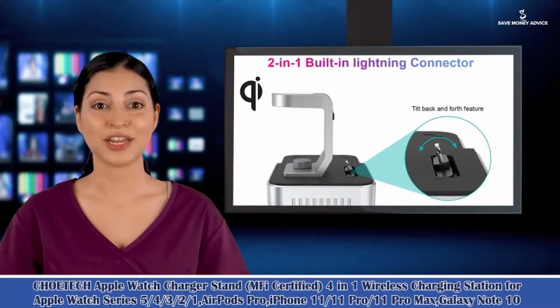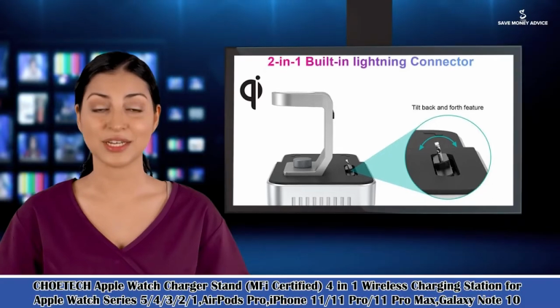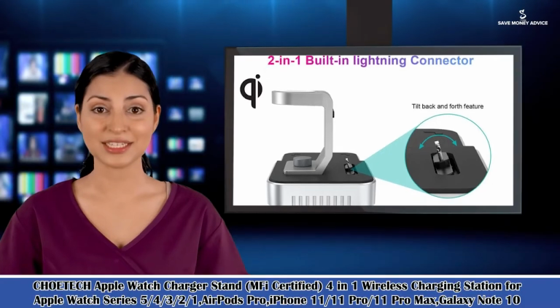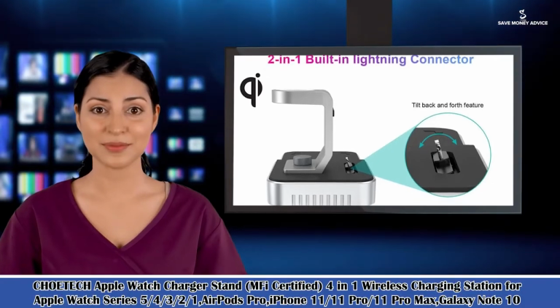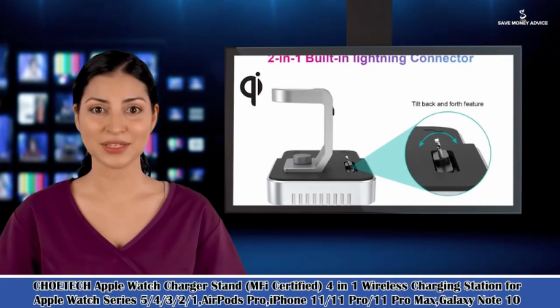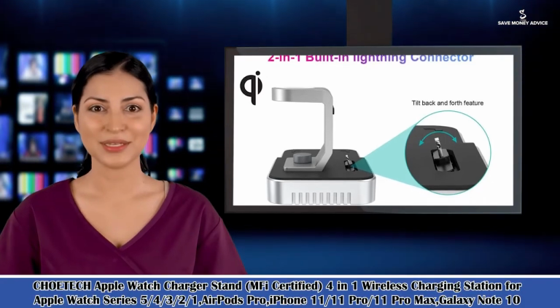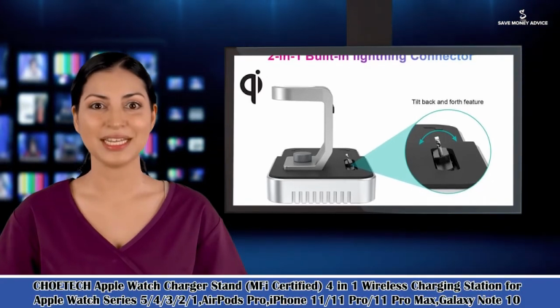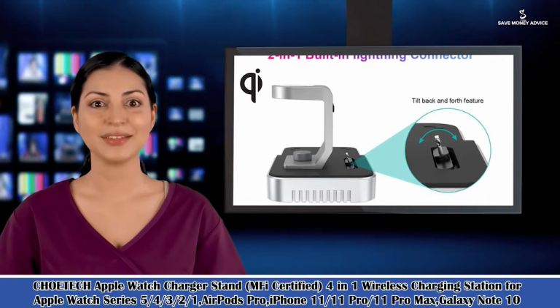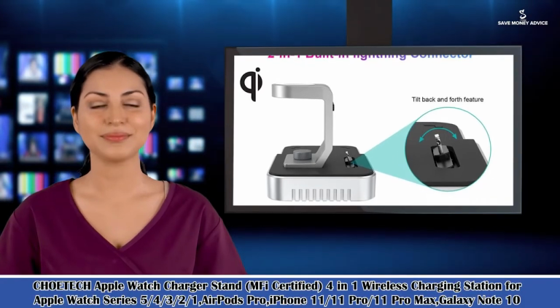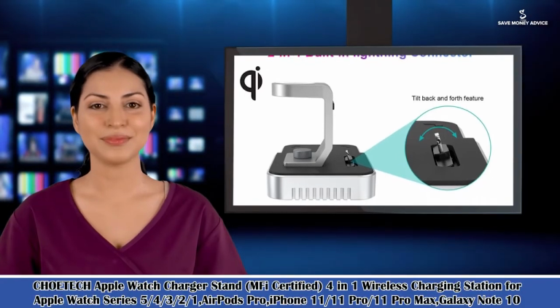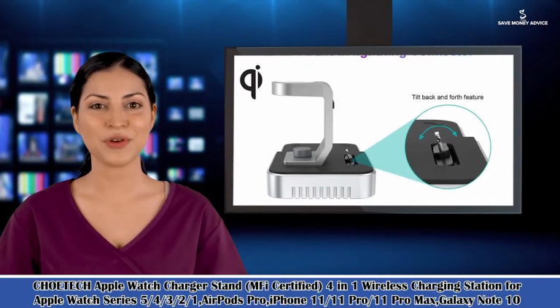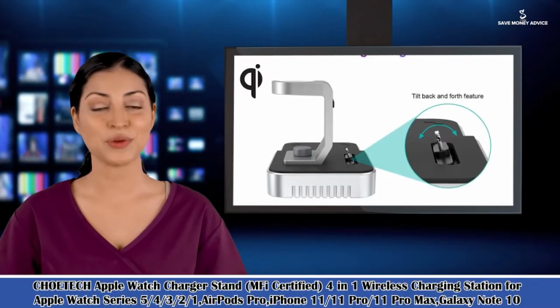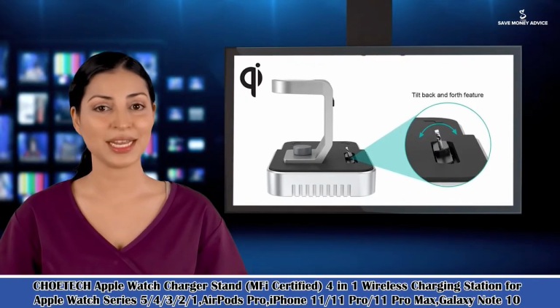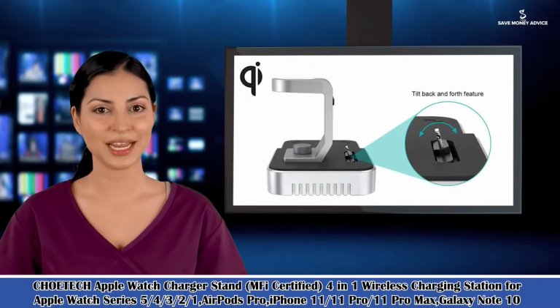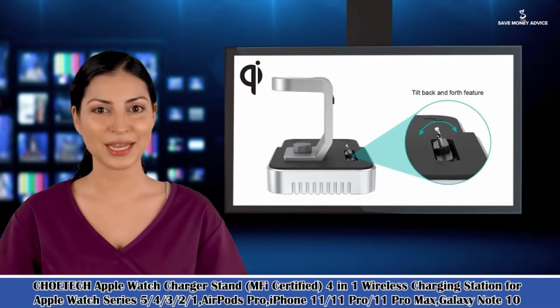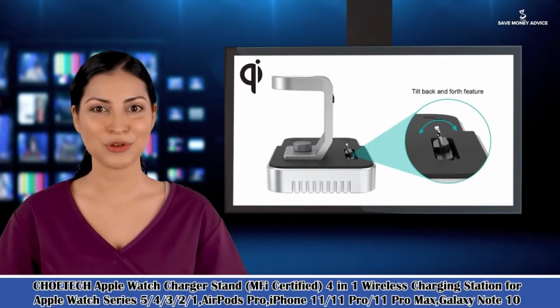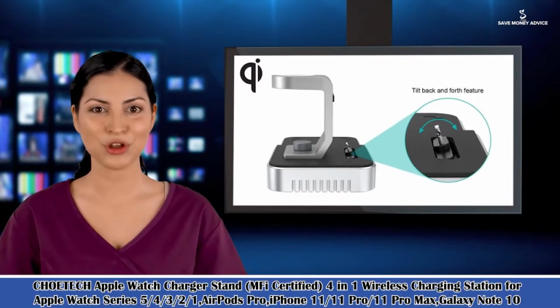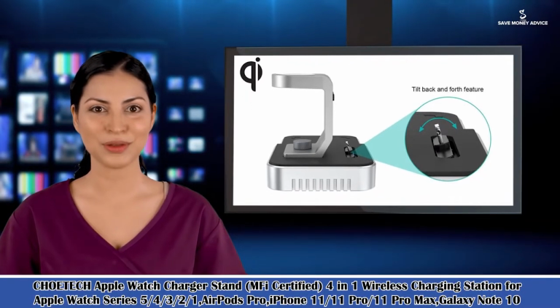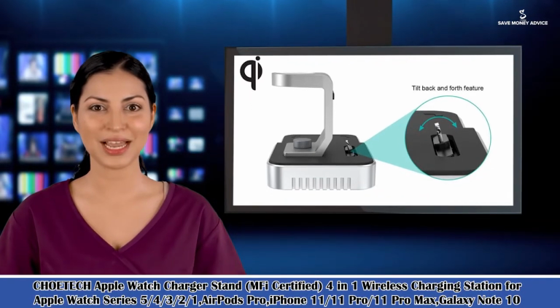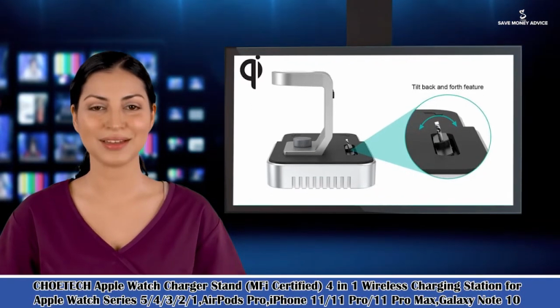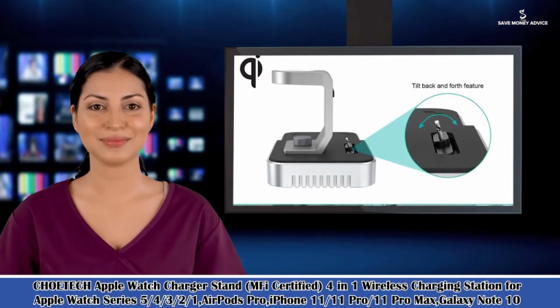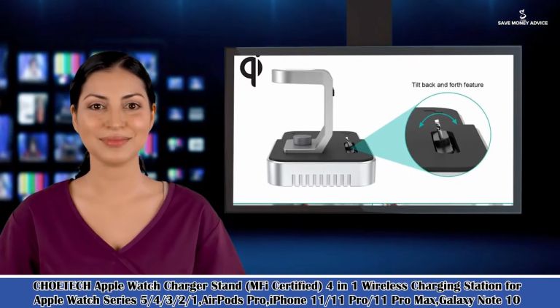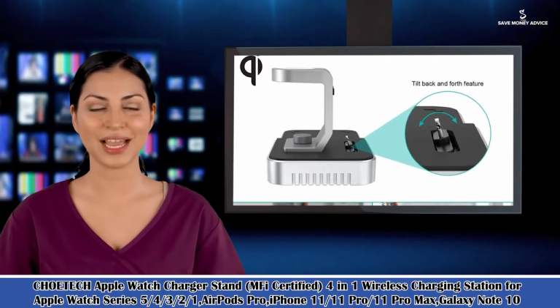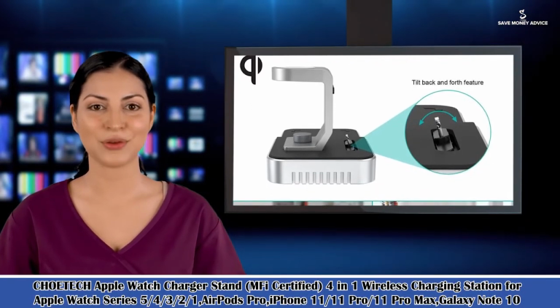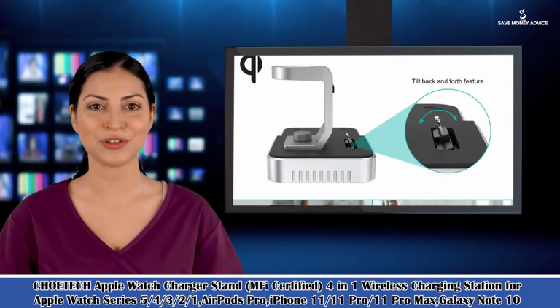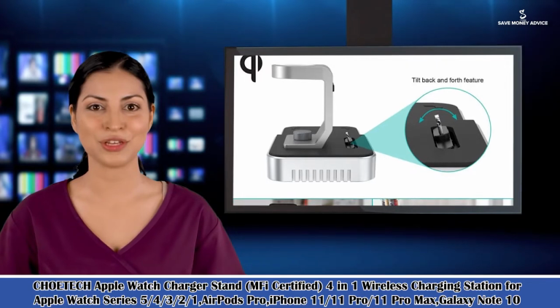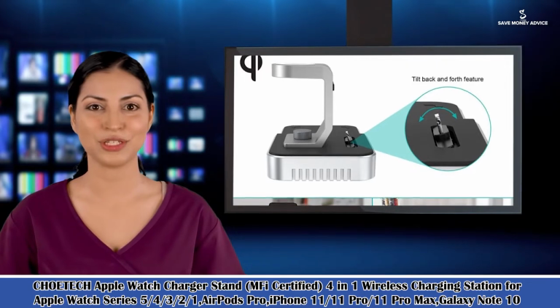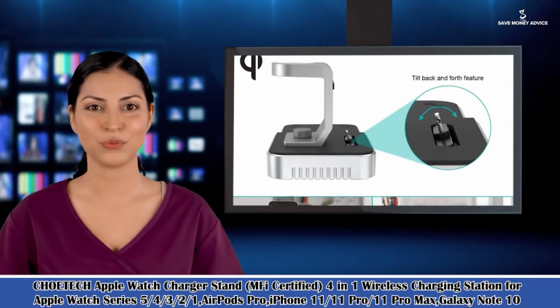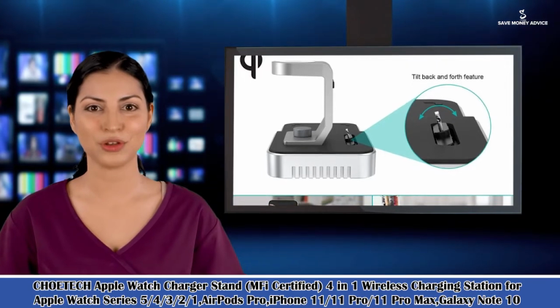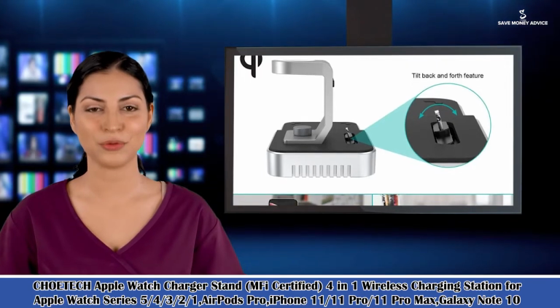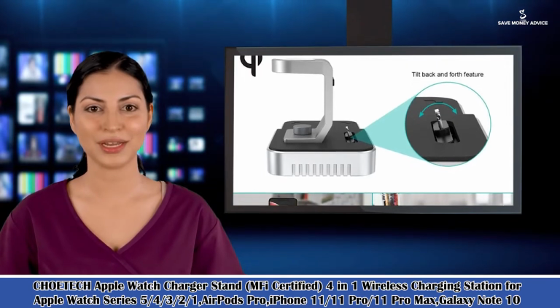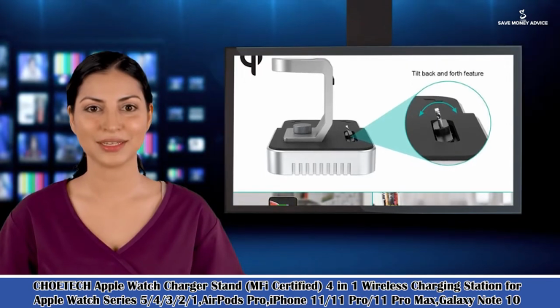Here is Isabella speaking. Follow me and I am your shopping guide. I will introduce you to some wonderful products.